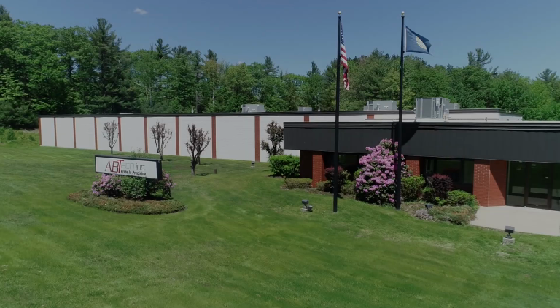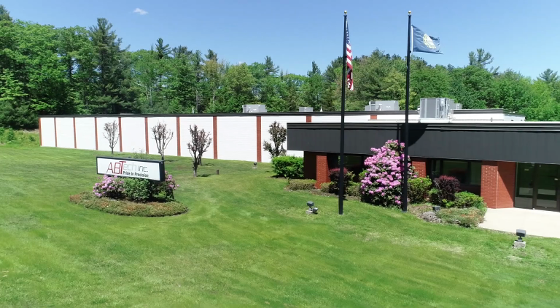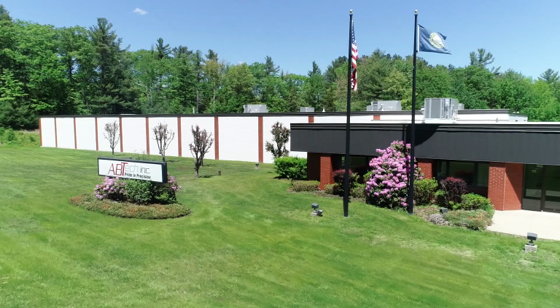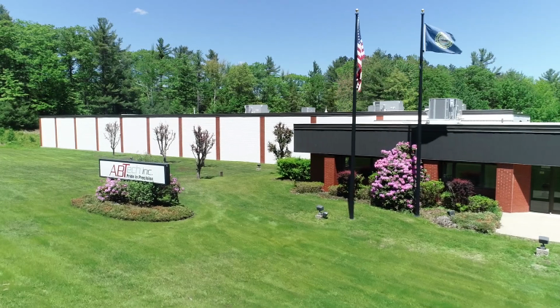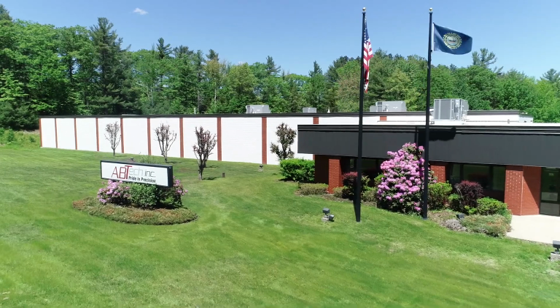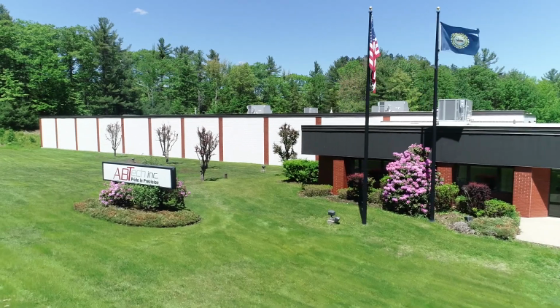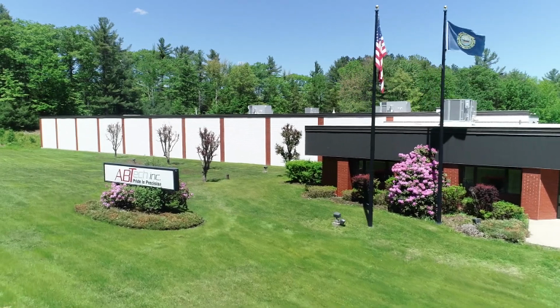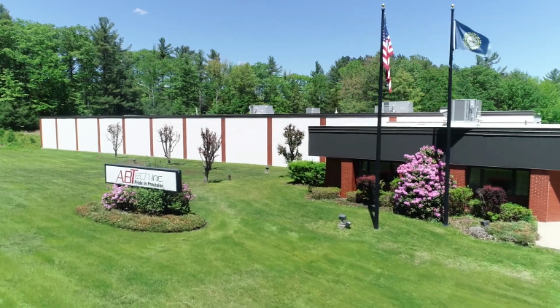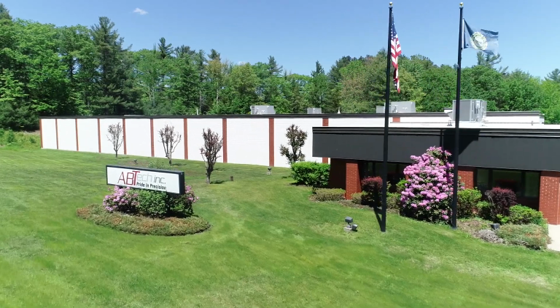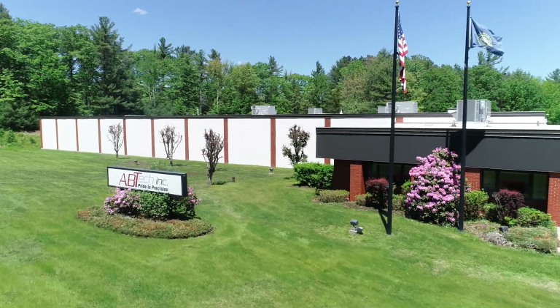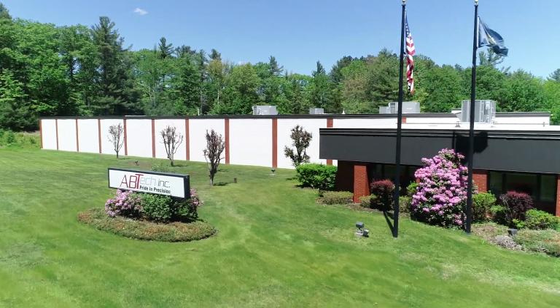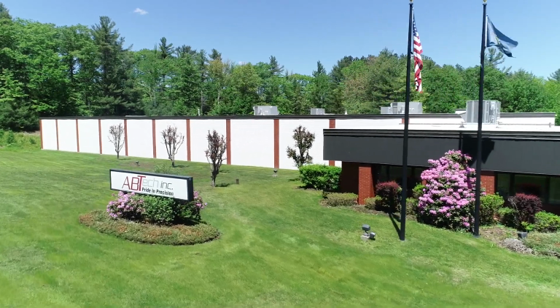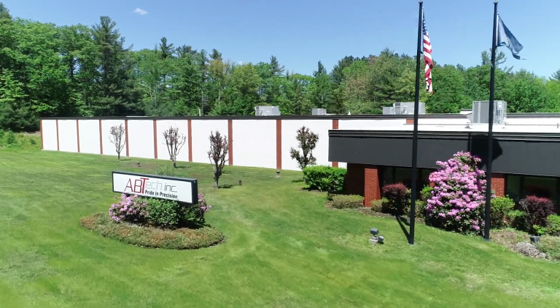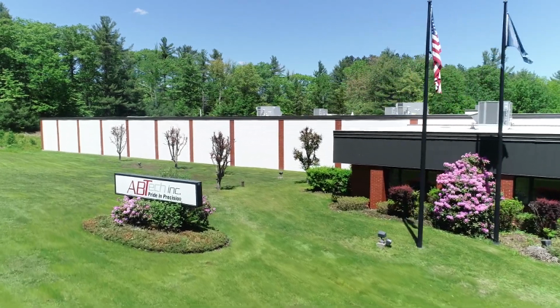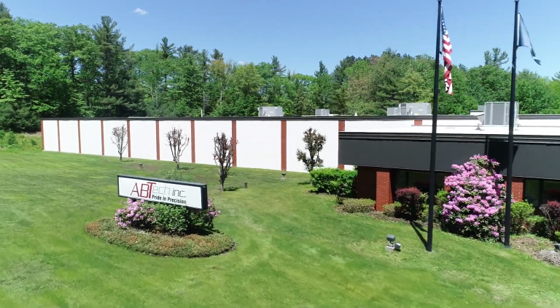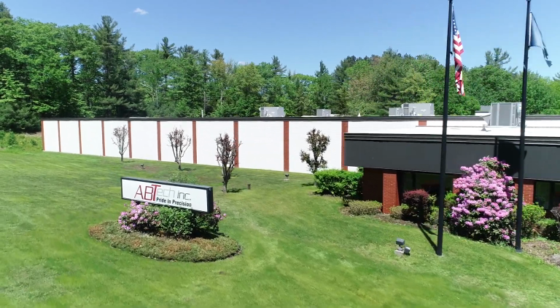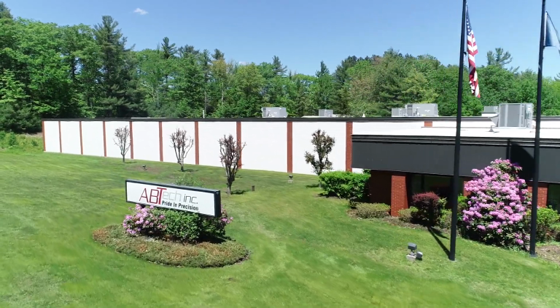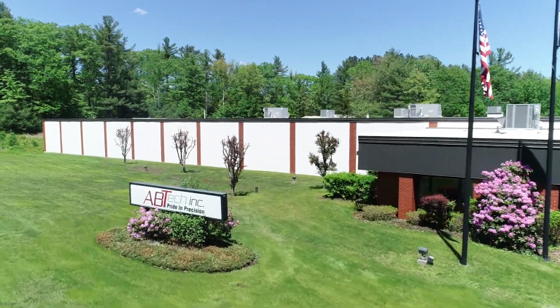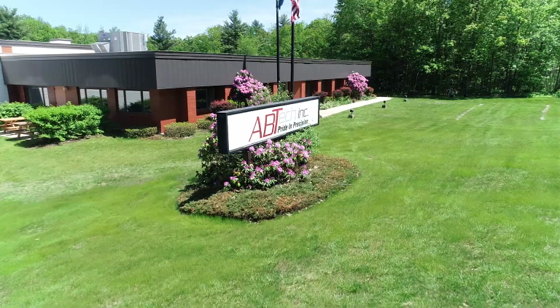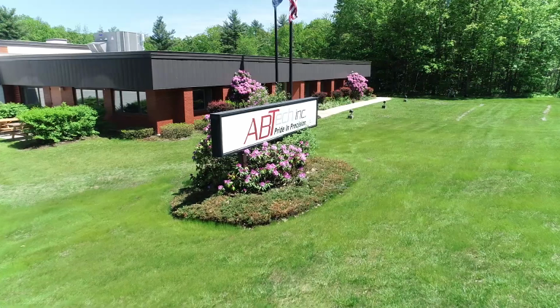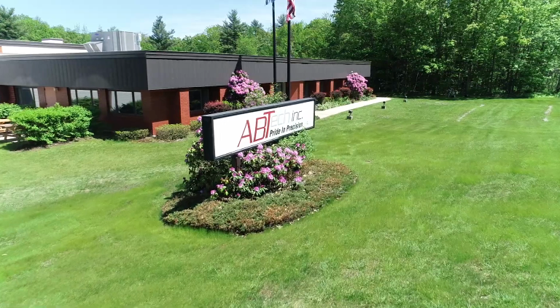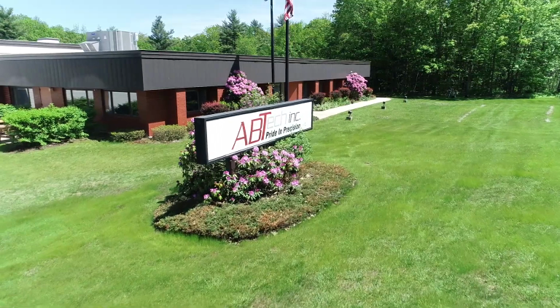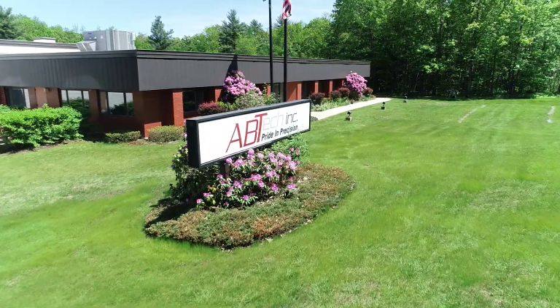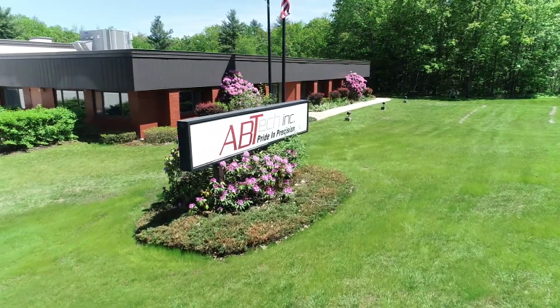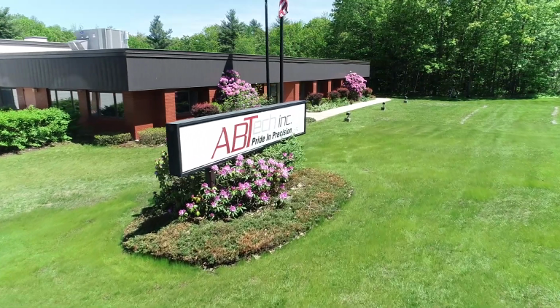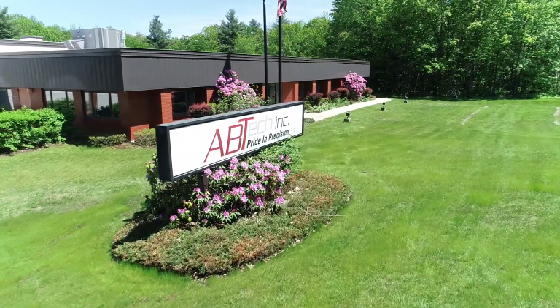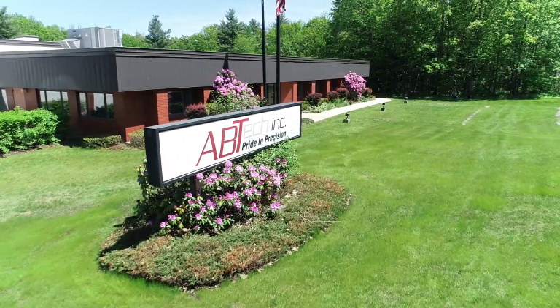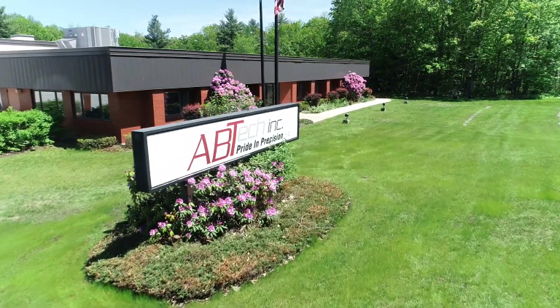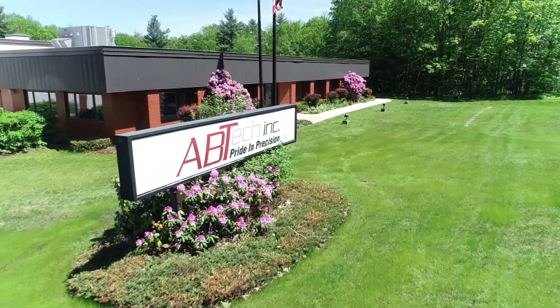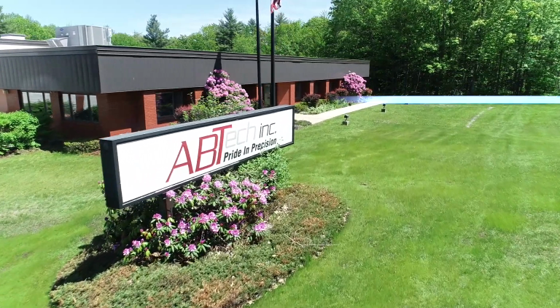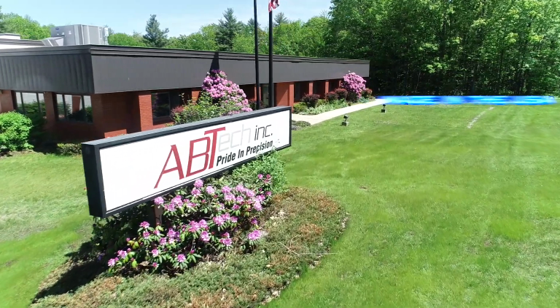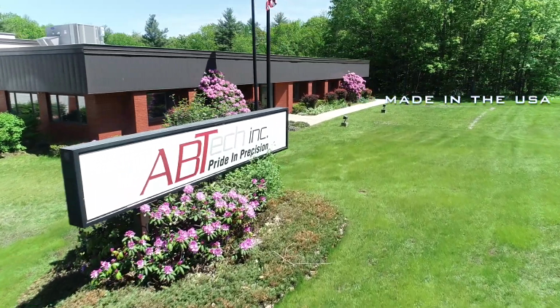We are Avtec — ultra-precision metrology, motion, and custom-engineered solutions.